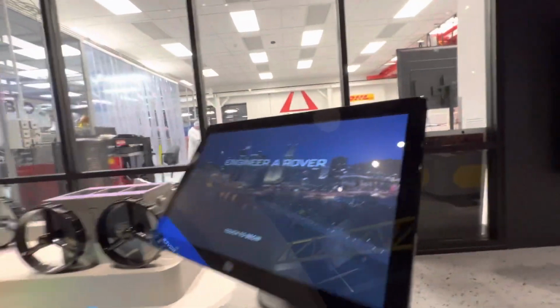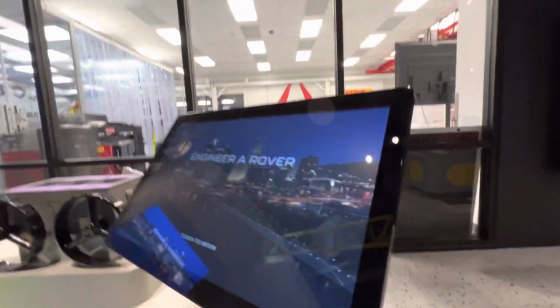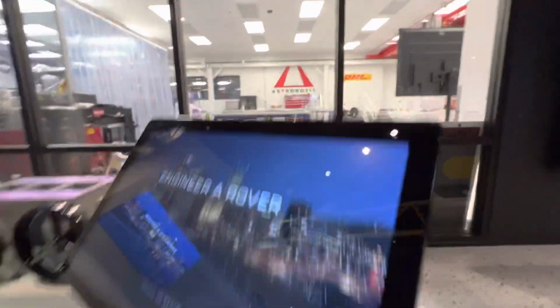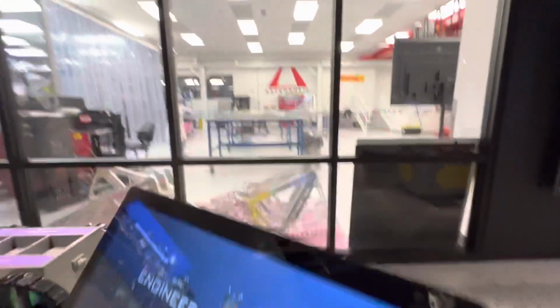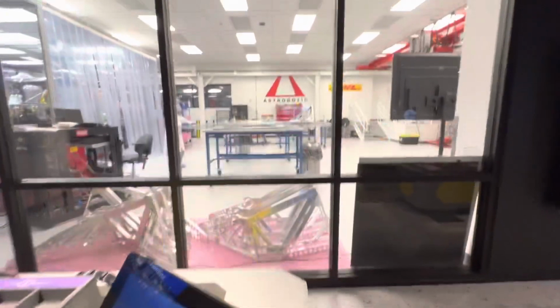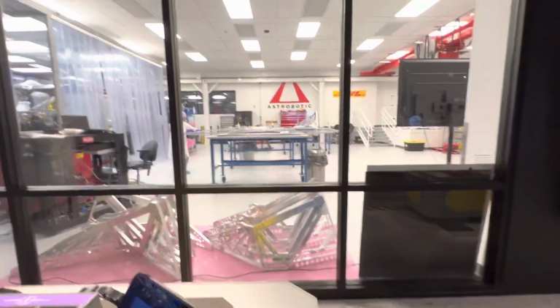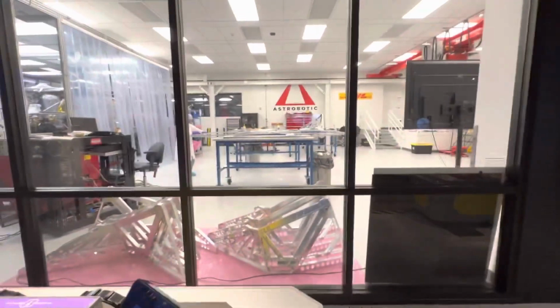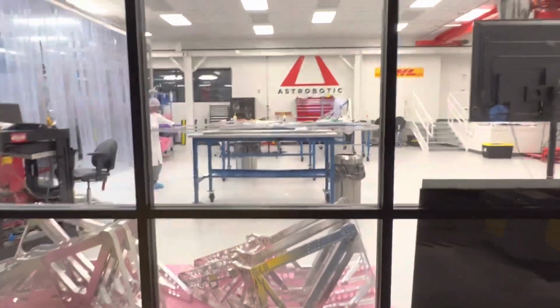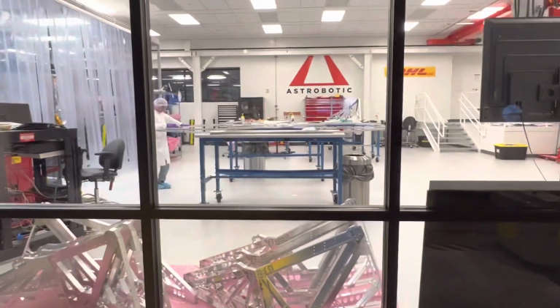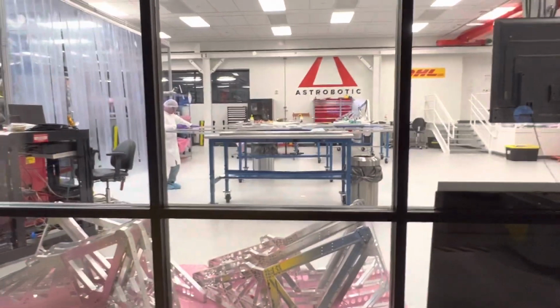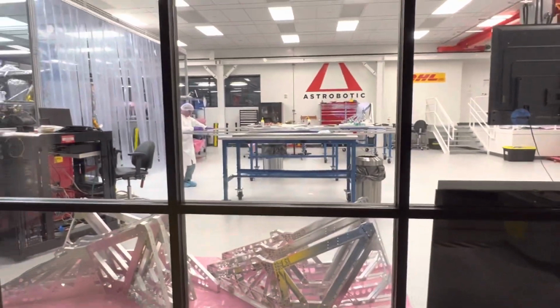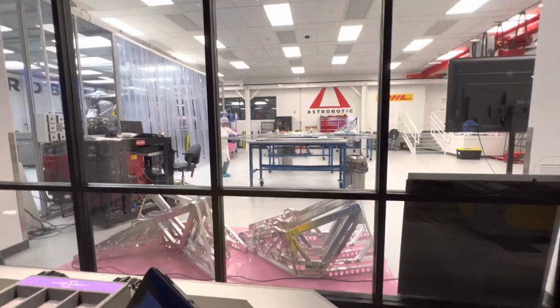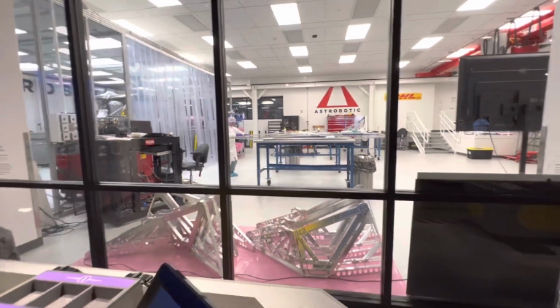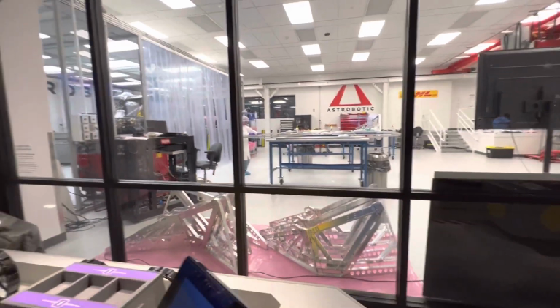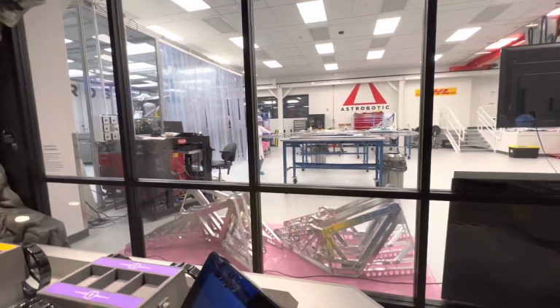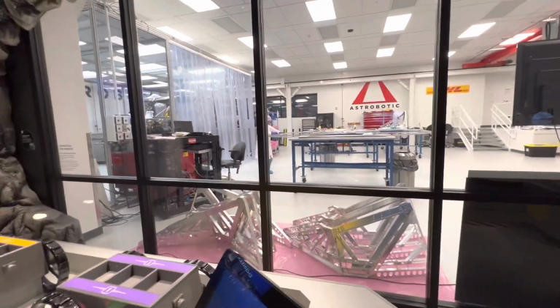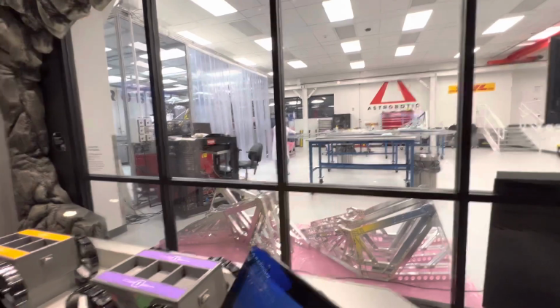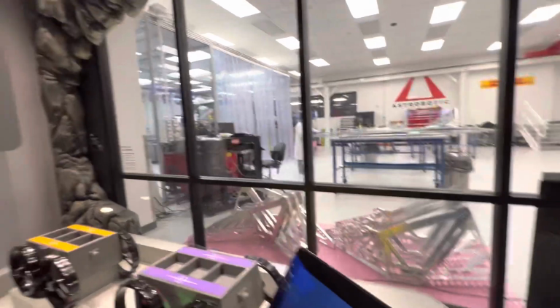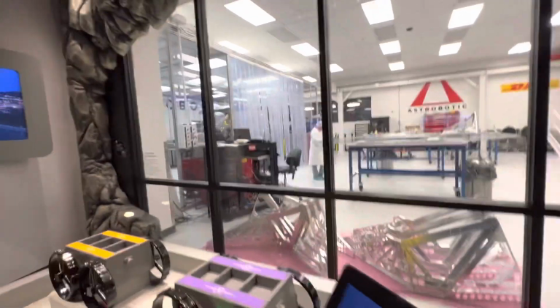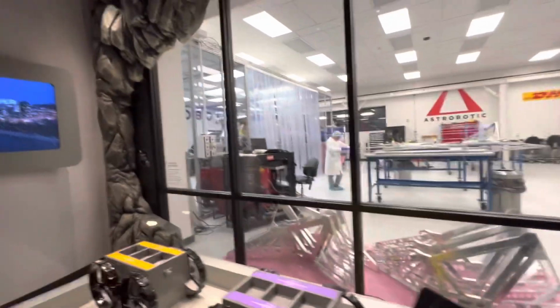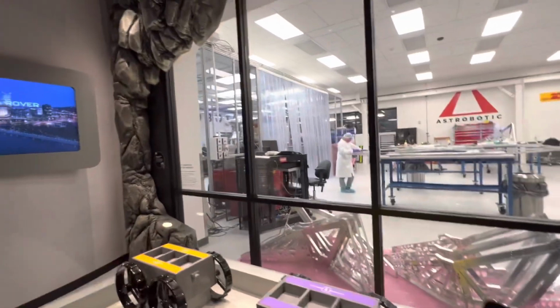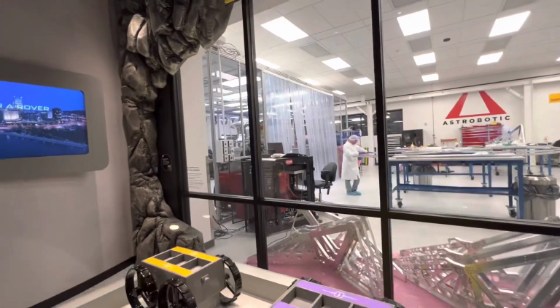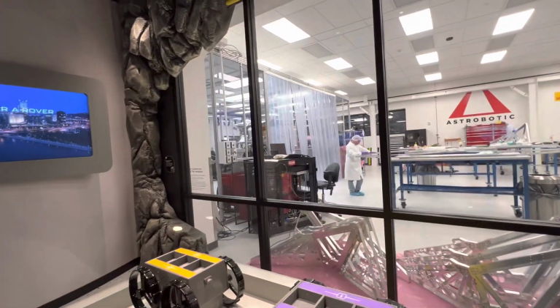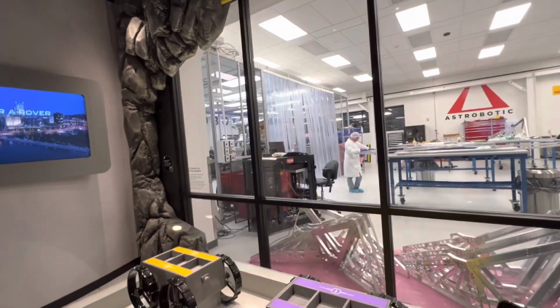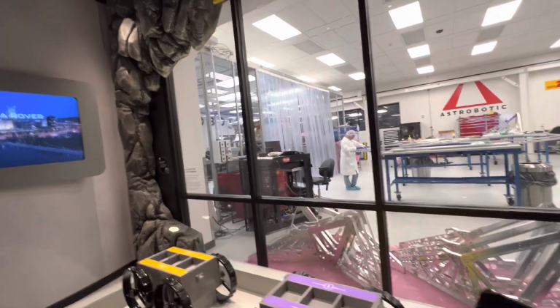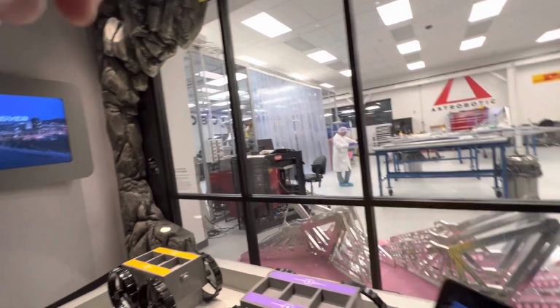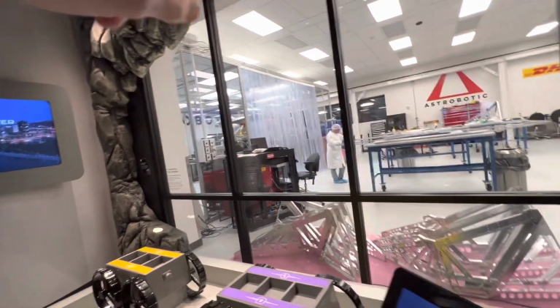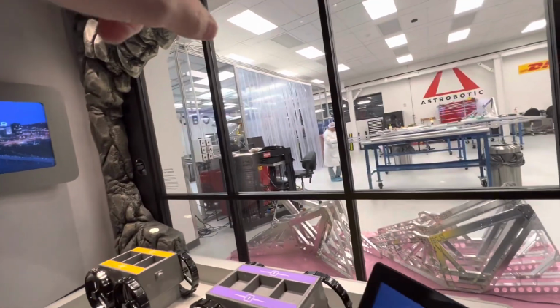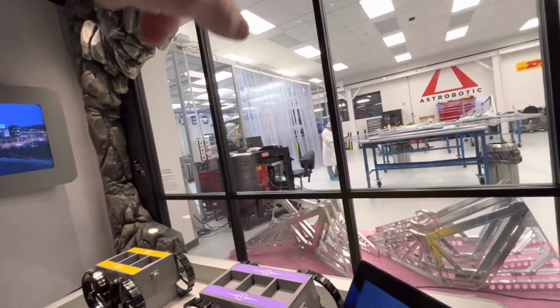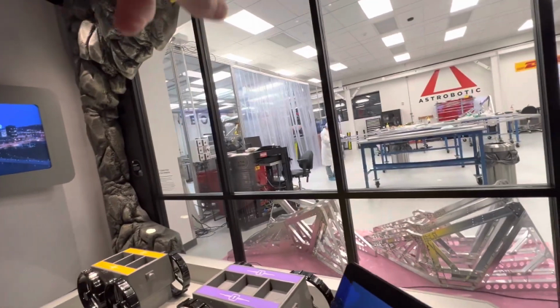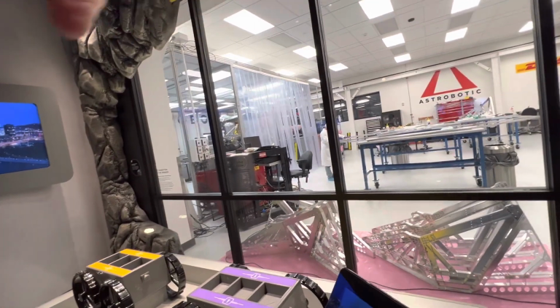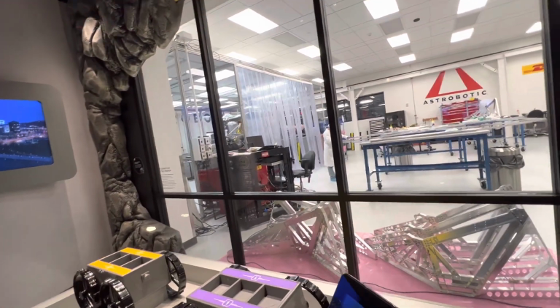So this is your clean room? This is one of two clean rooms. There's a 10K clean room over there, which is super clean.